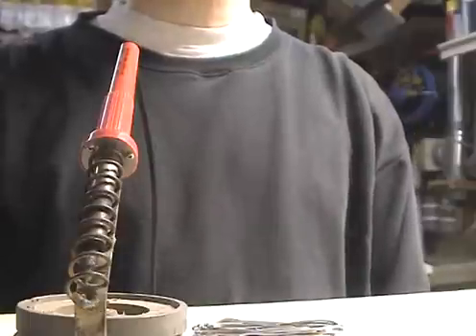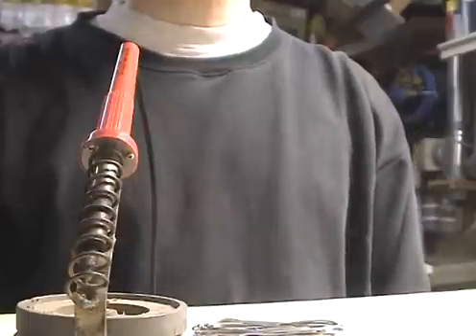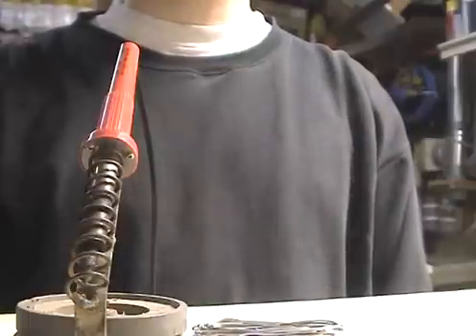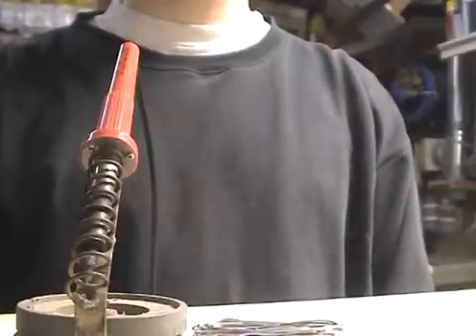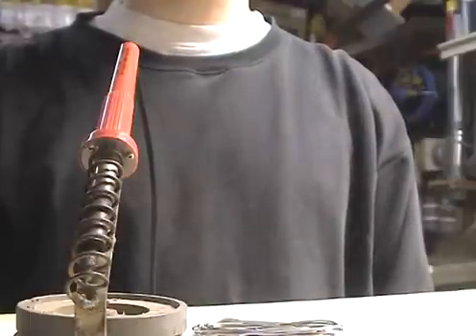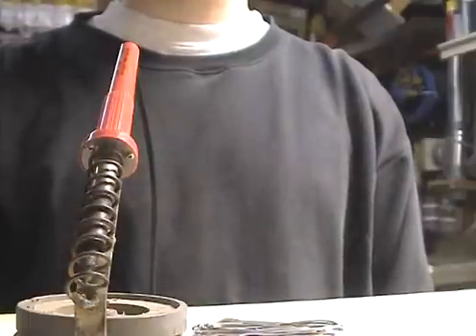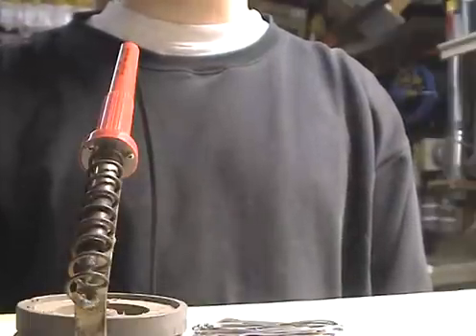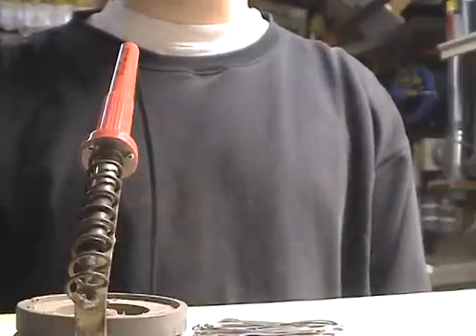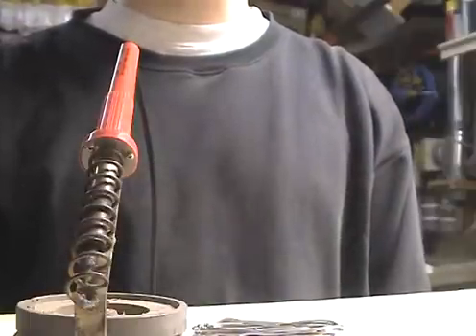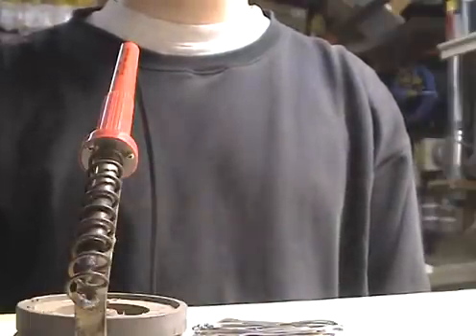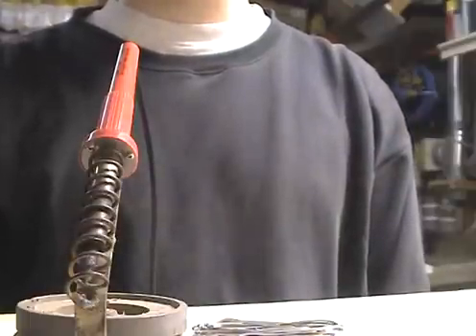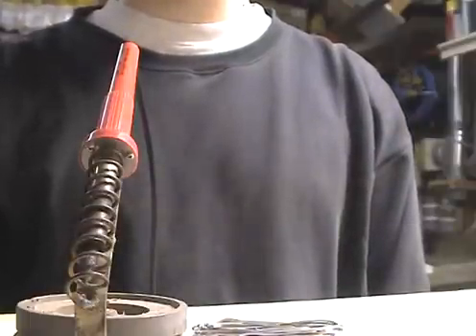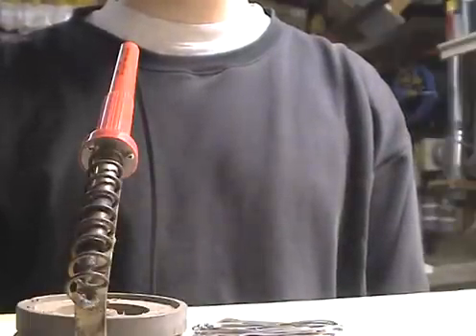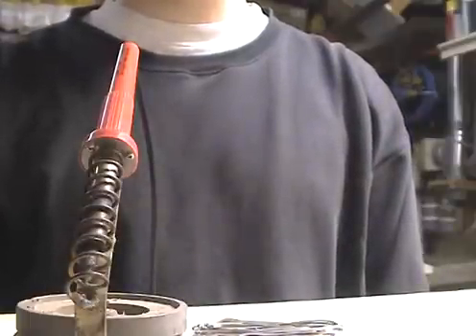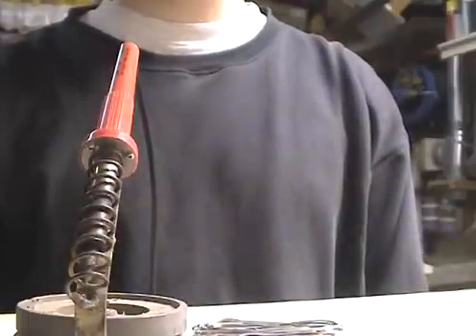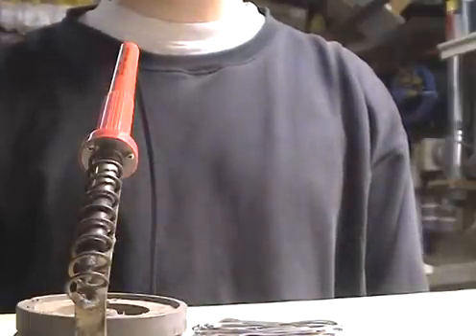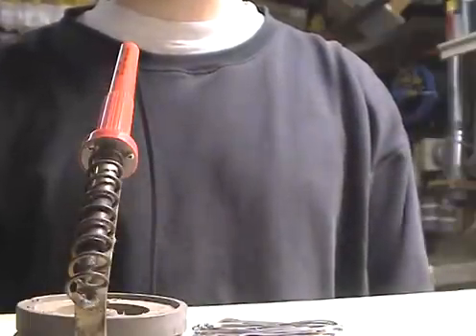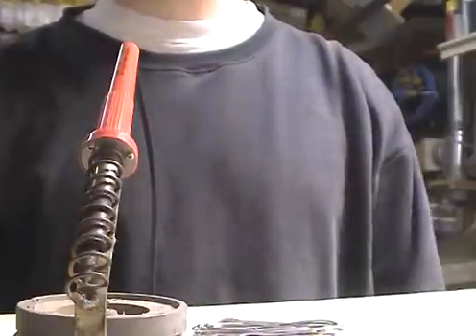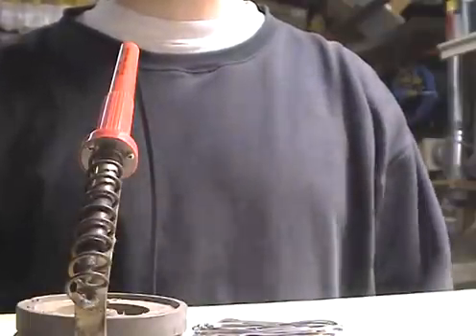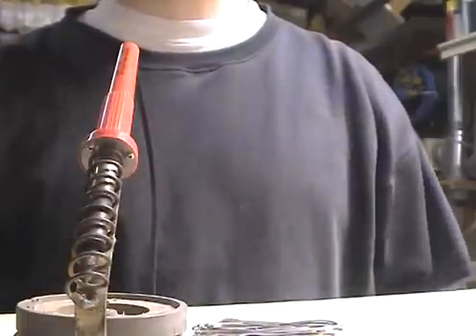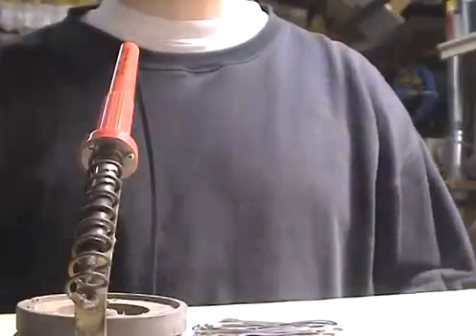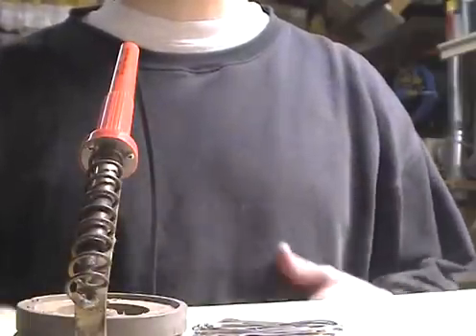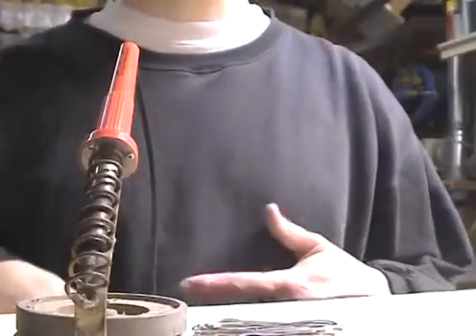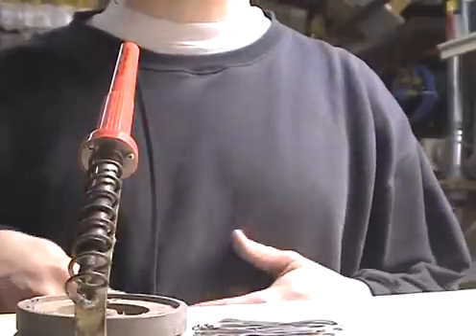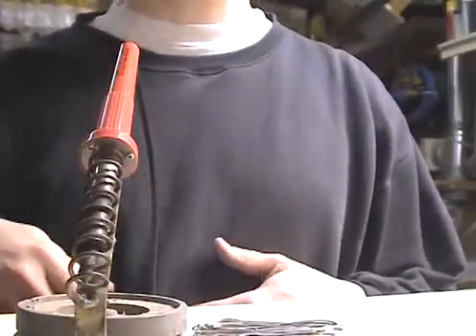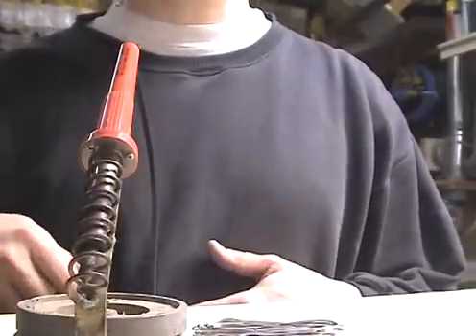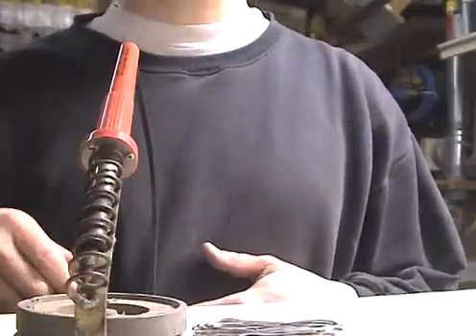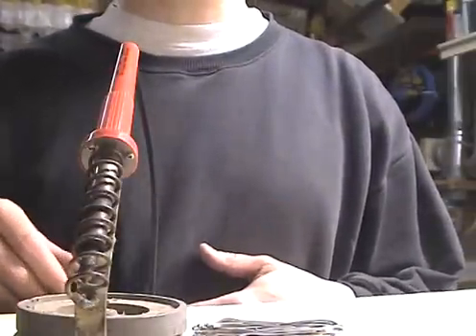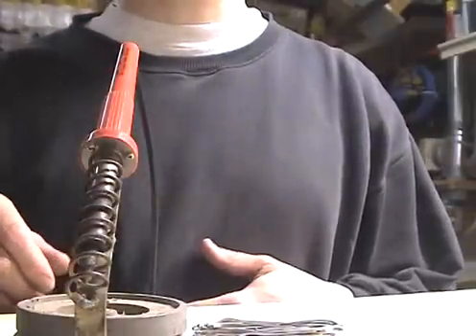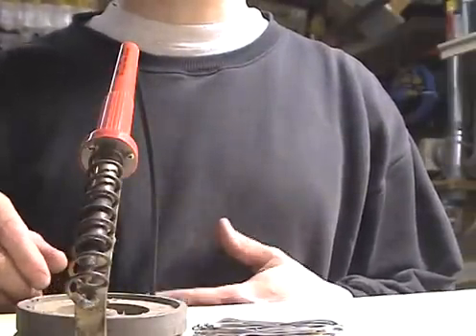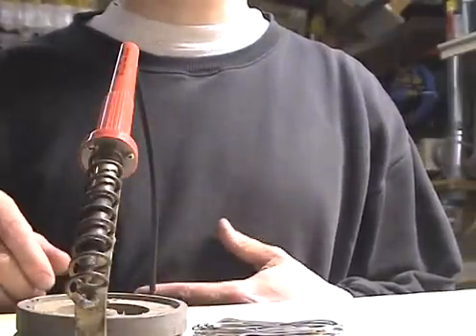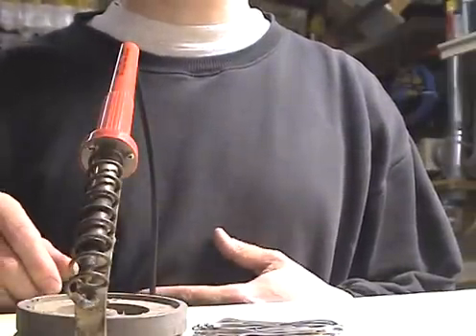Soldering is not very hard. This video will cover the basic soldering techniques for electronic and electrical wiring.